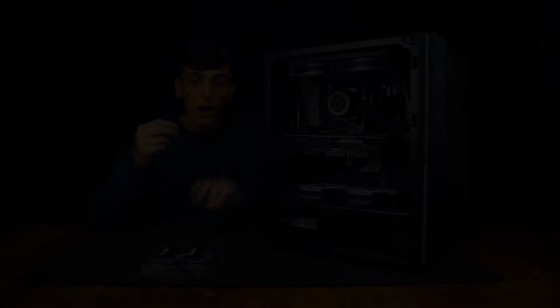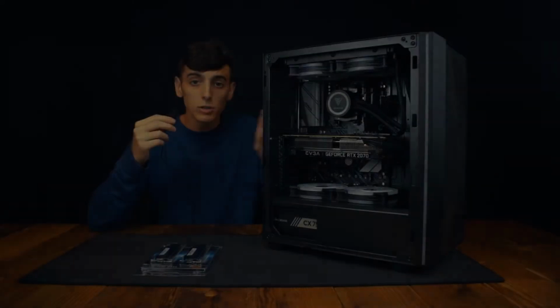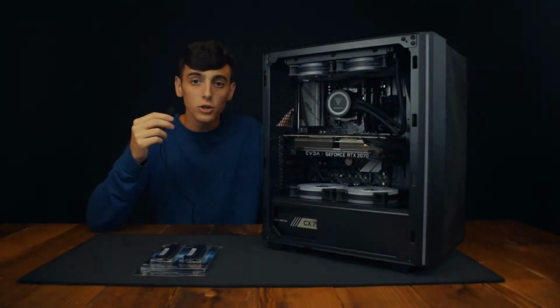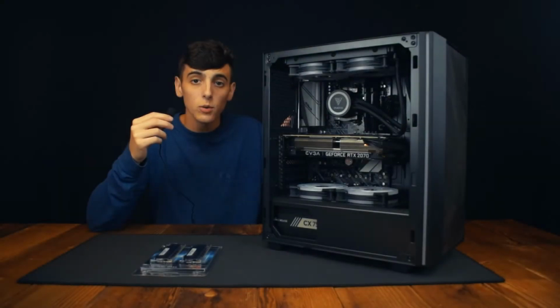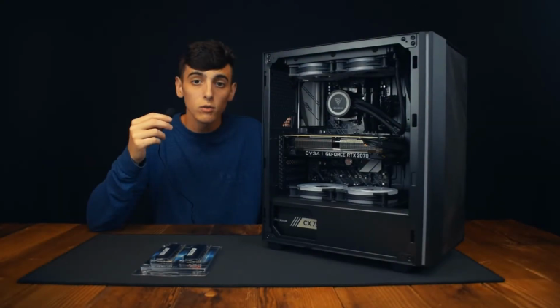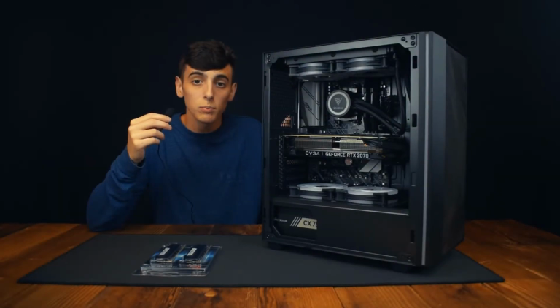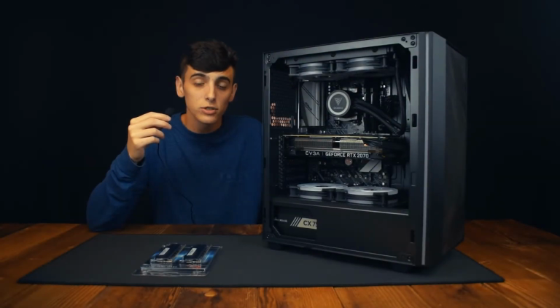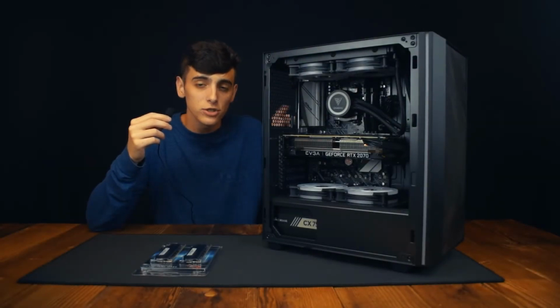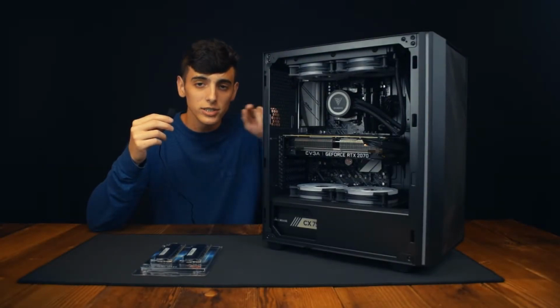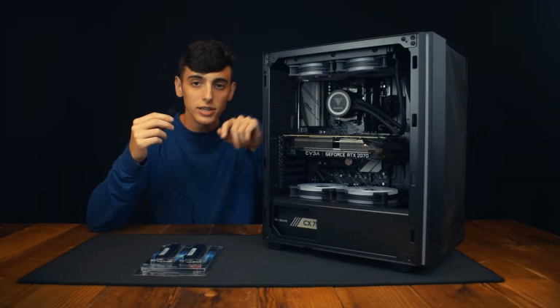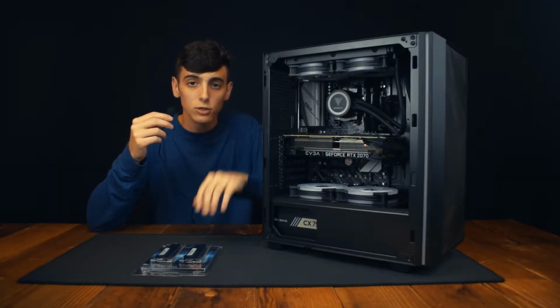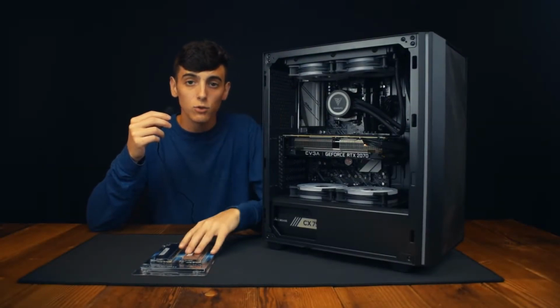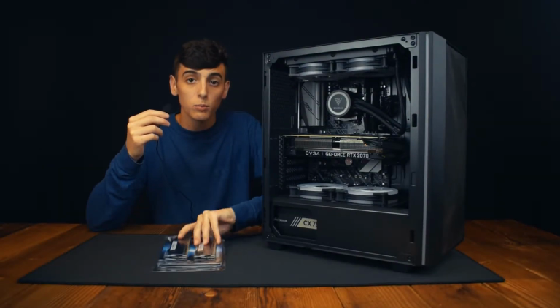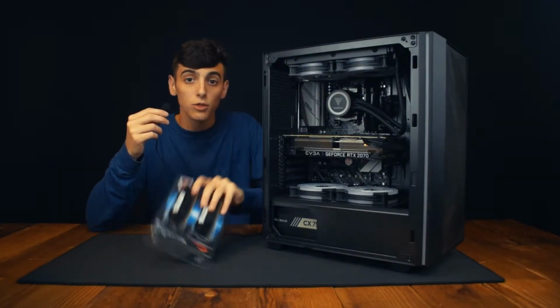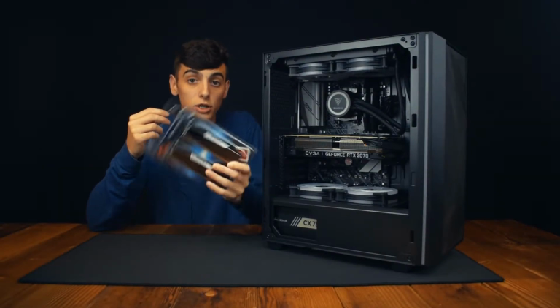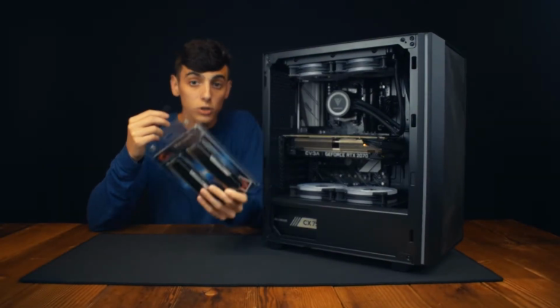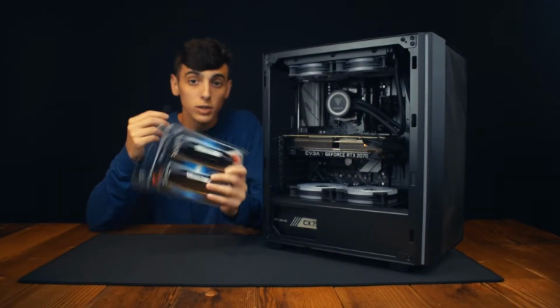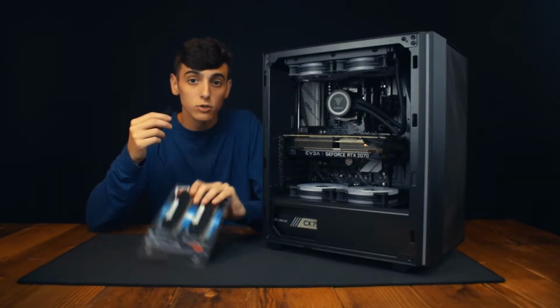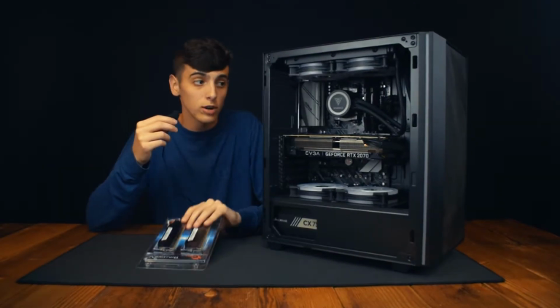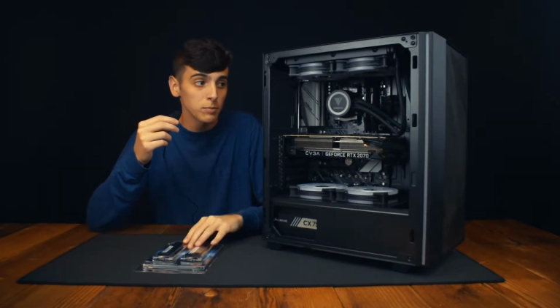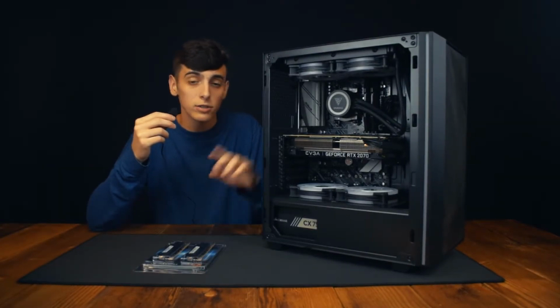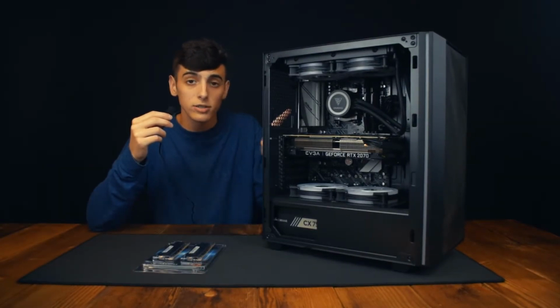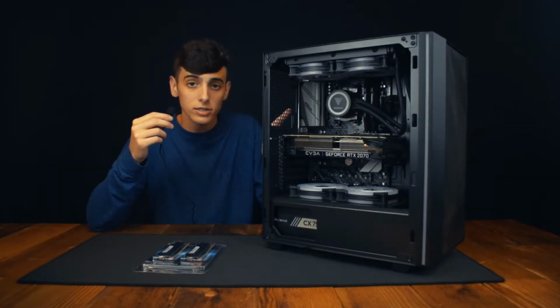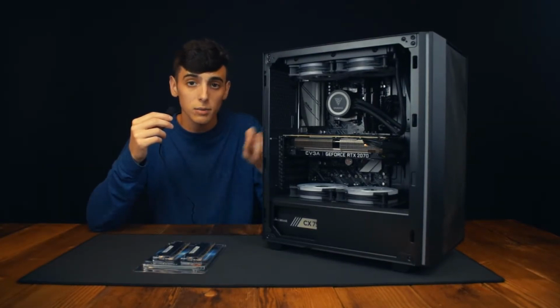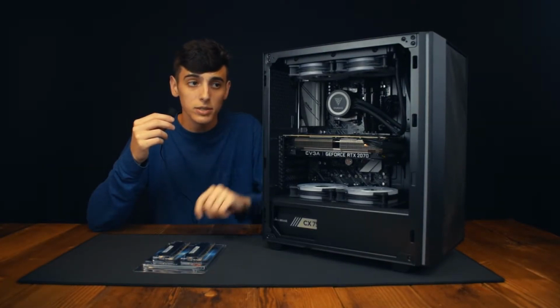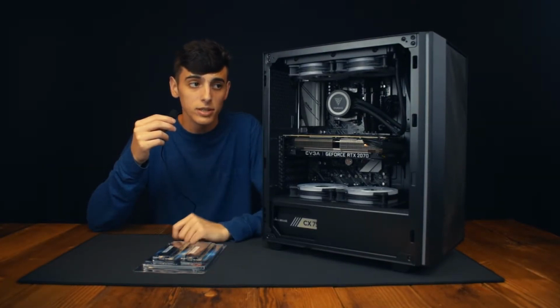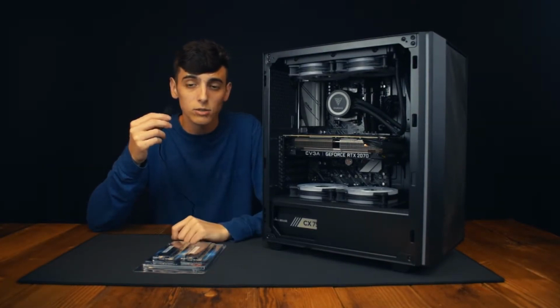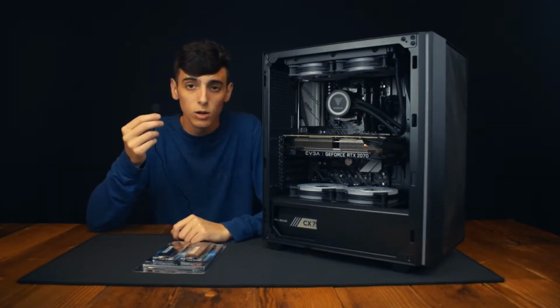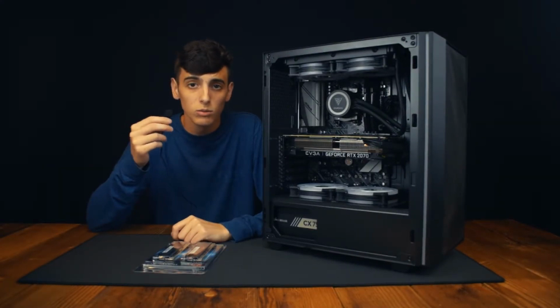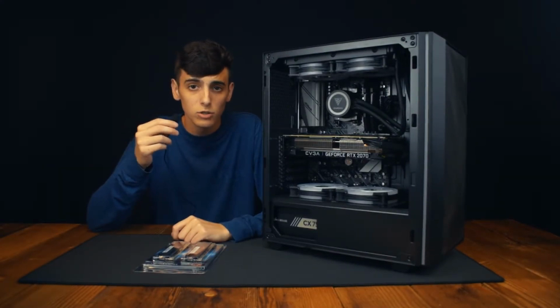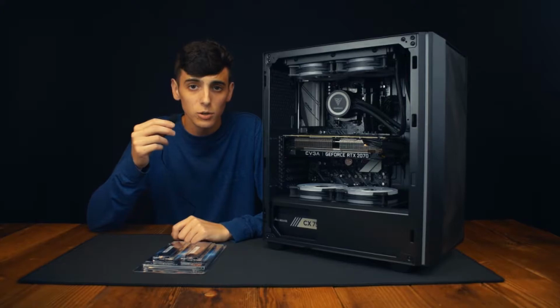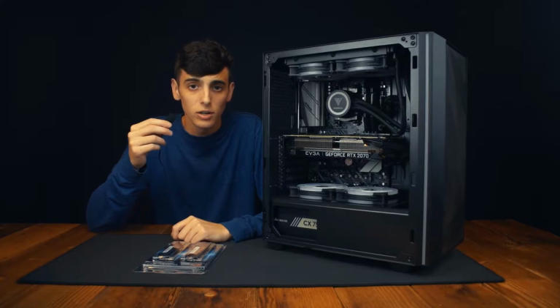I'm going to show you how to replace your 16 gigs of RAM with 32 gigs of RAM in your desktop PC, so let's do it.